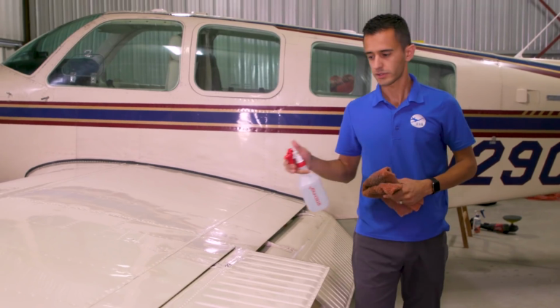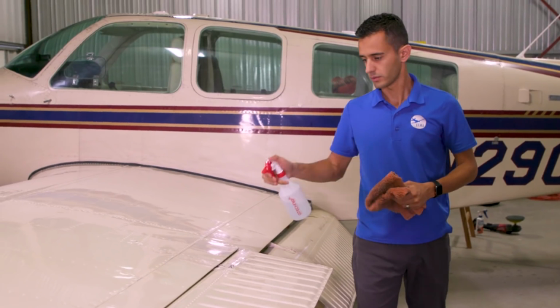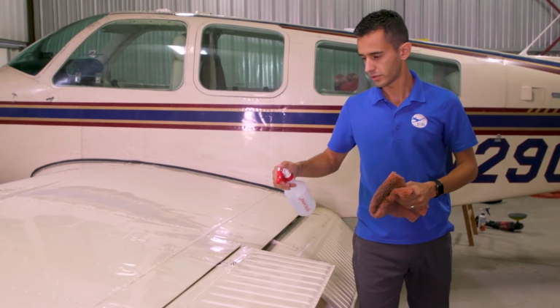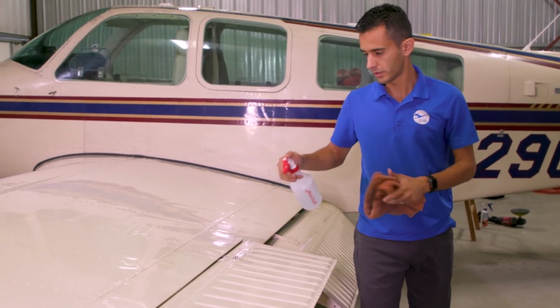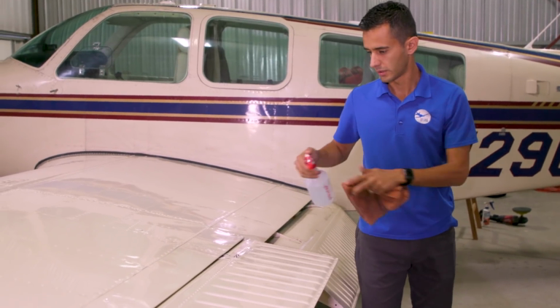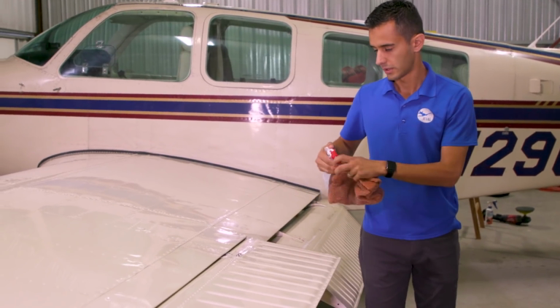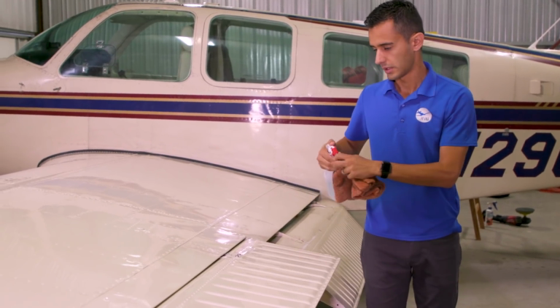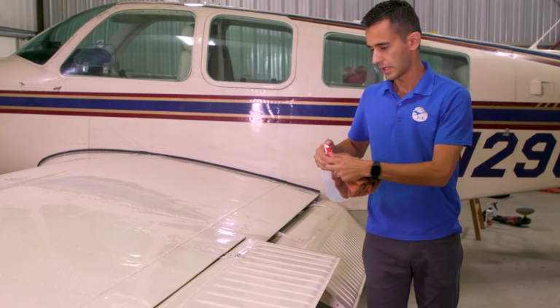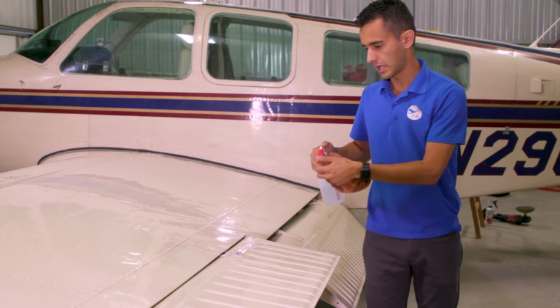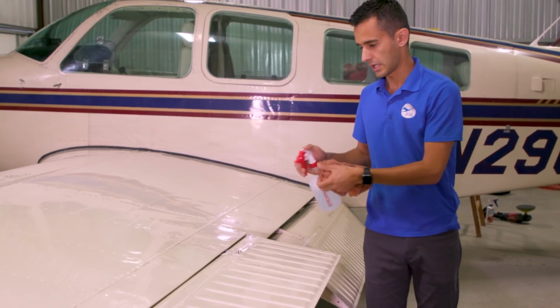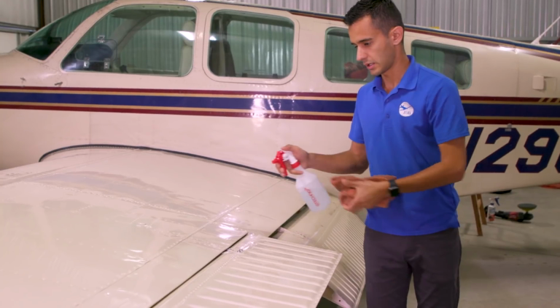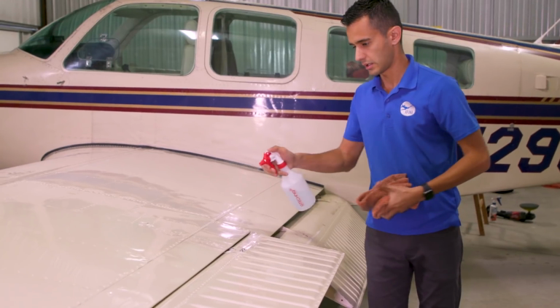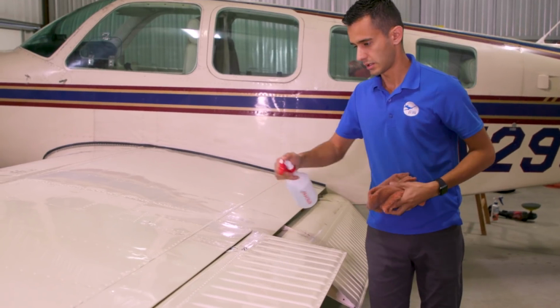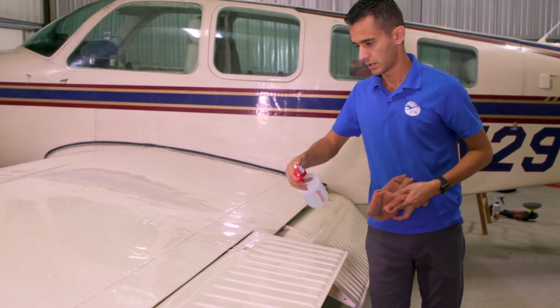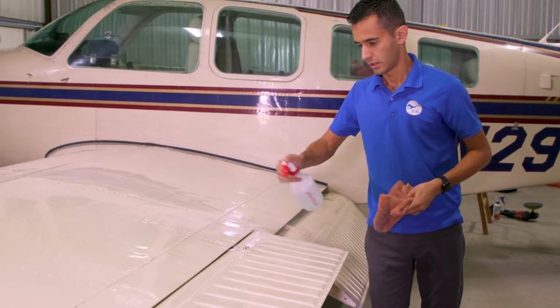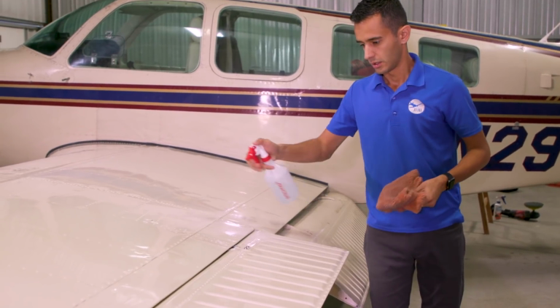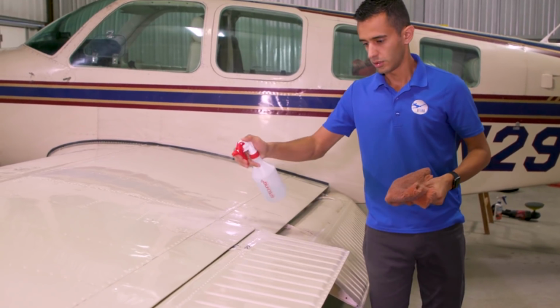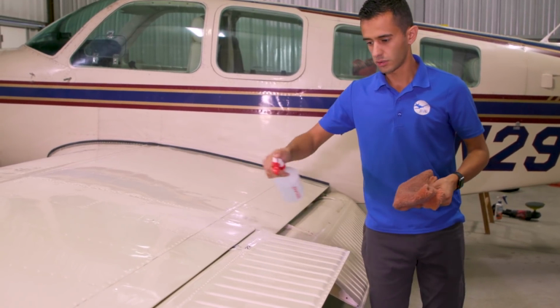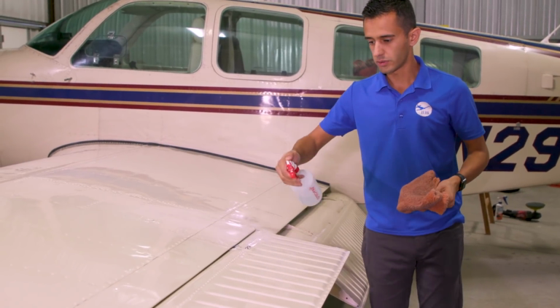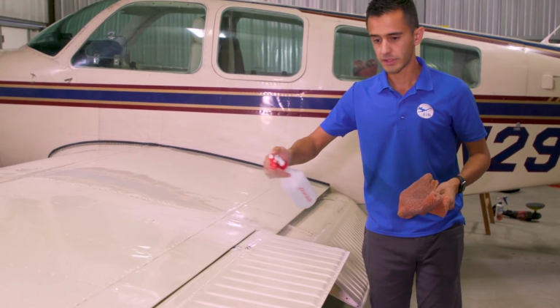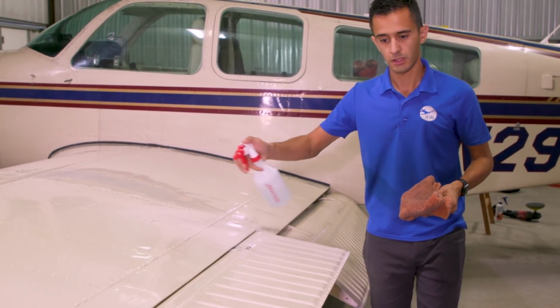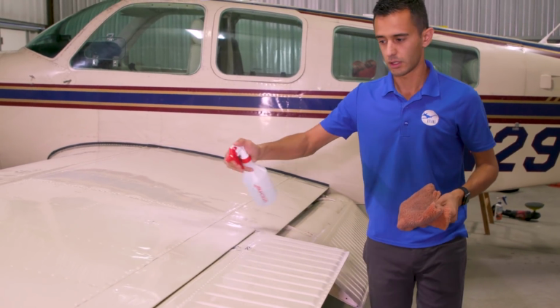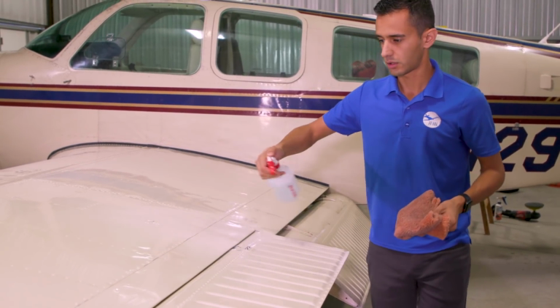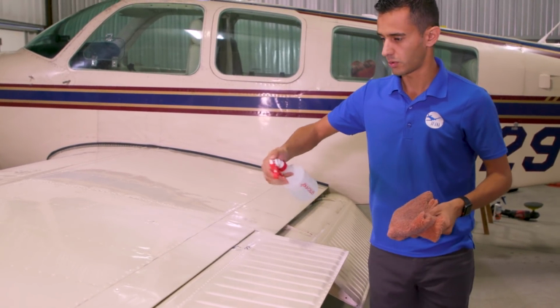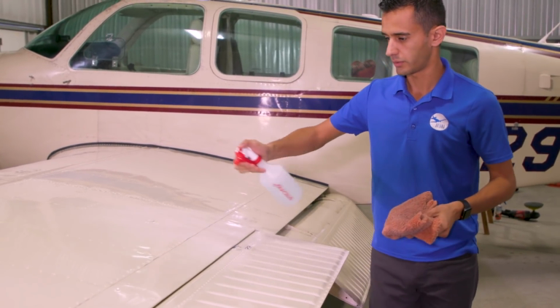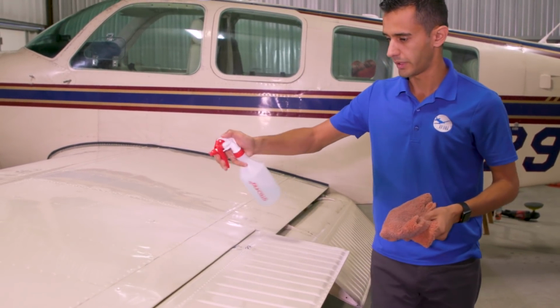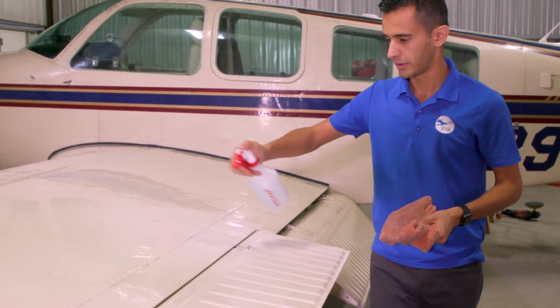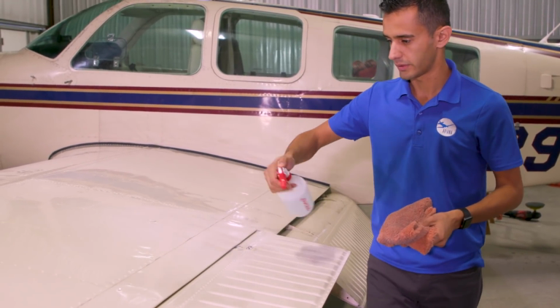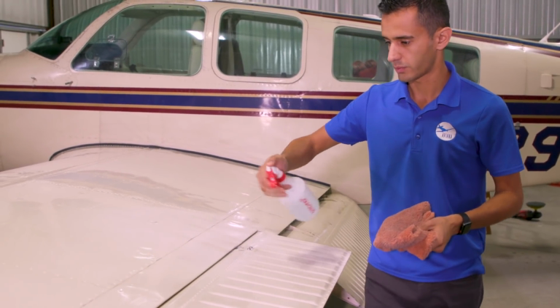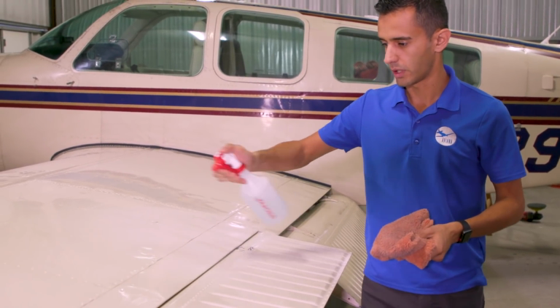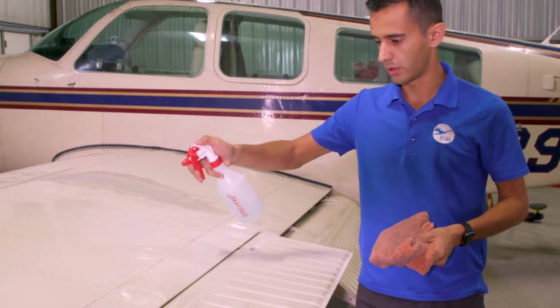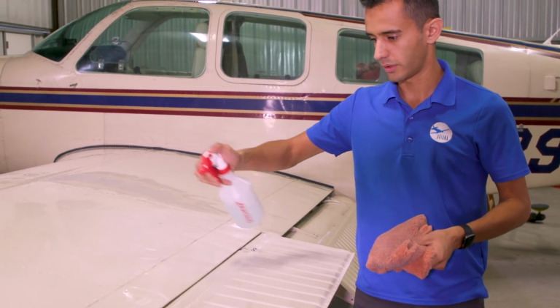So he figured it out. Step one: a no-rinse cleaner to get the bugs and surface dirt off.